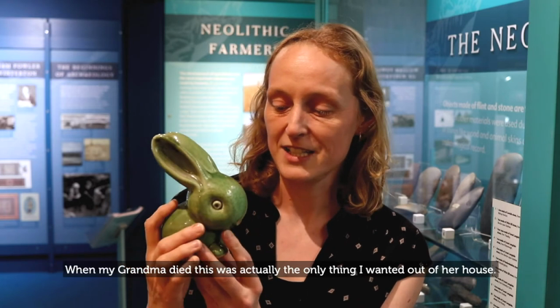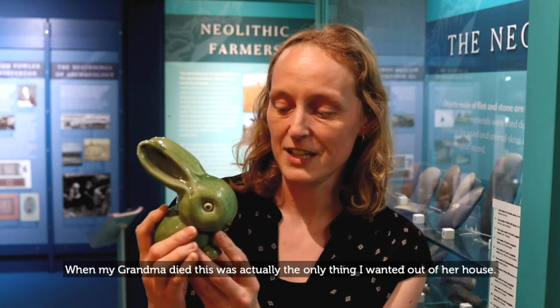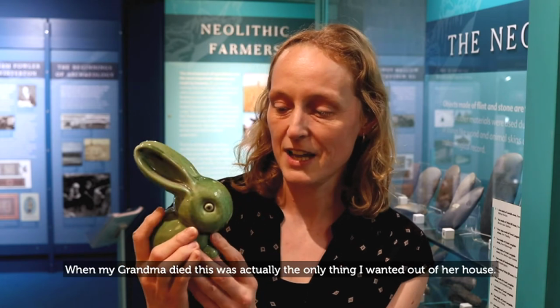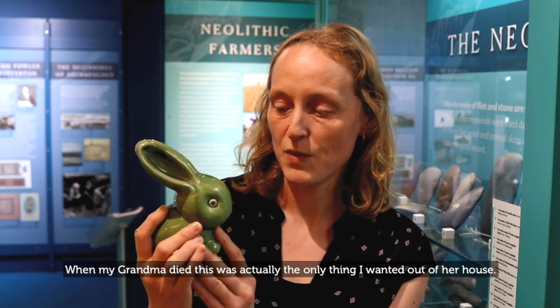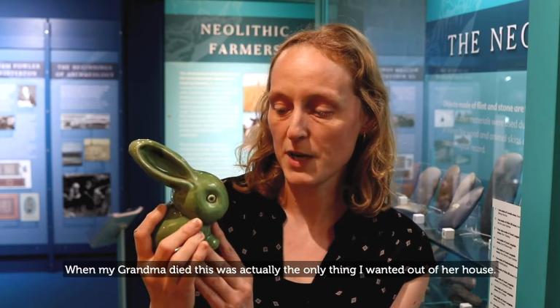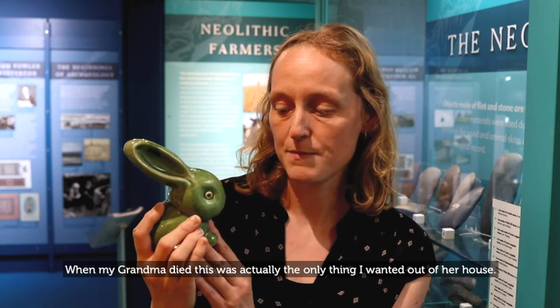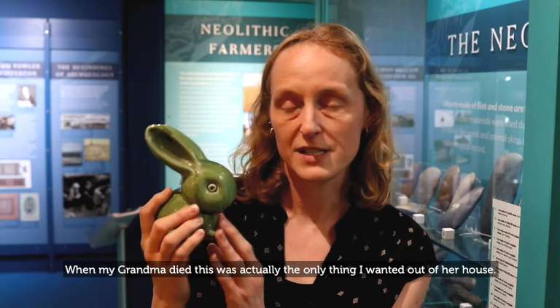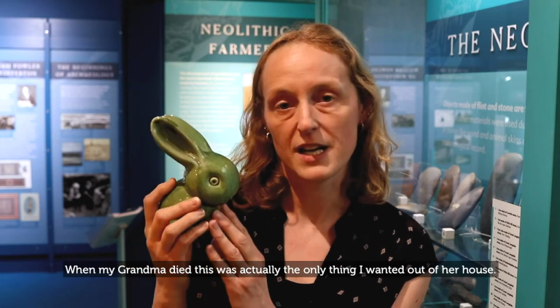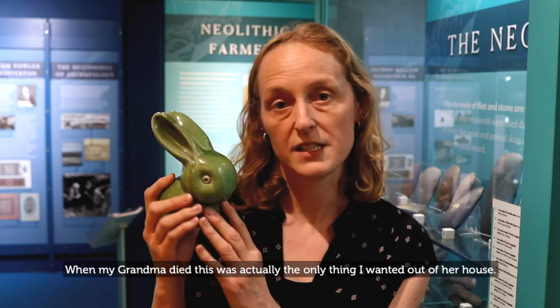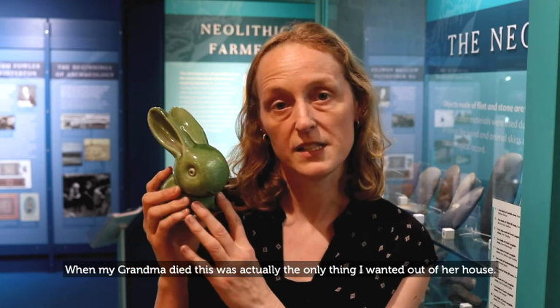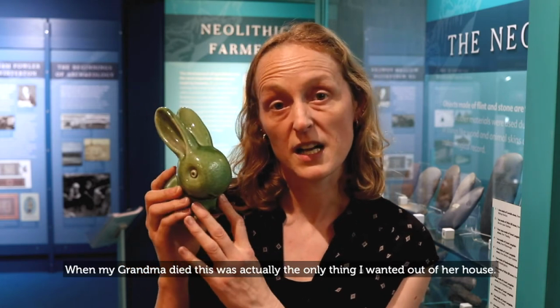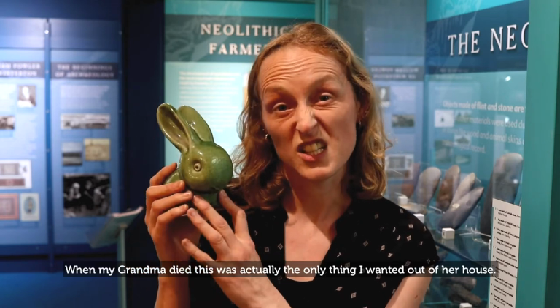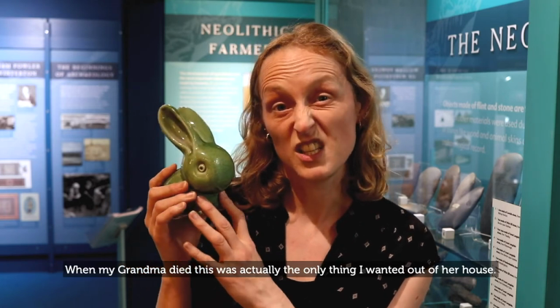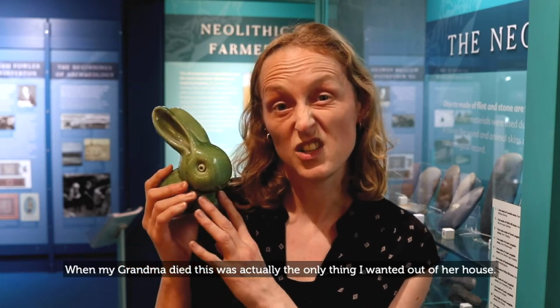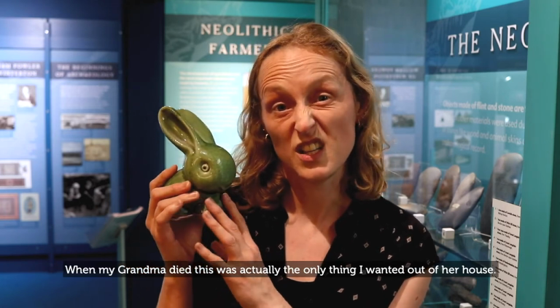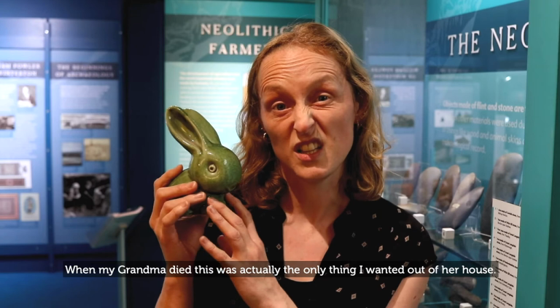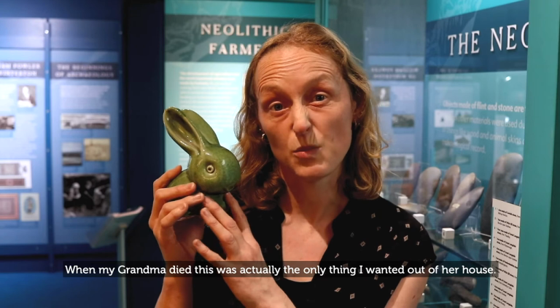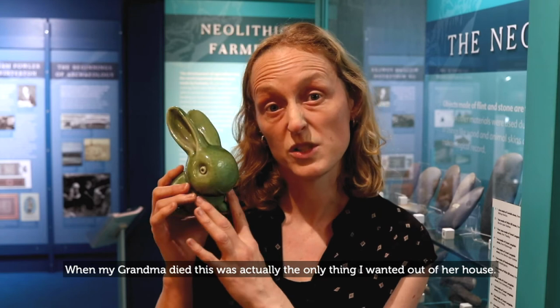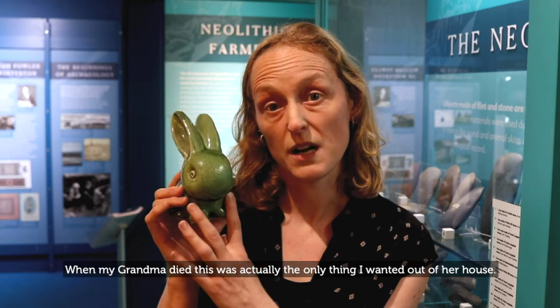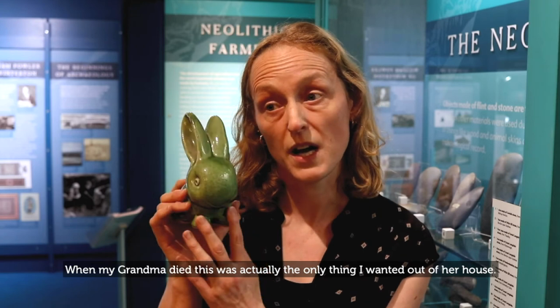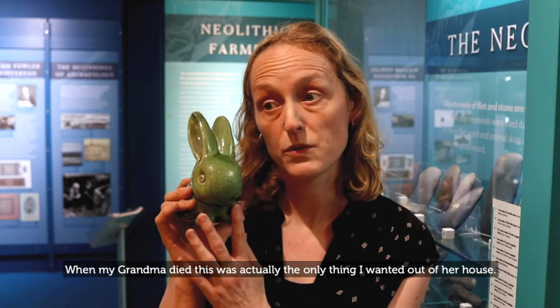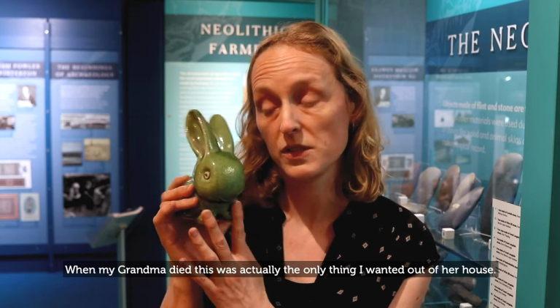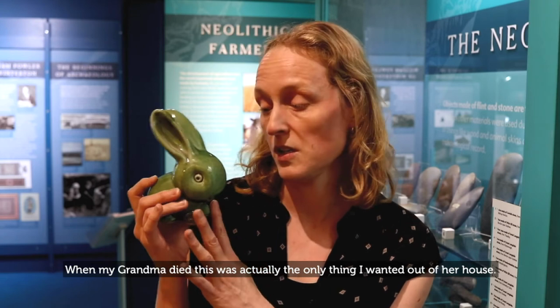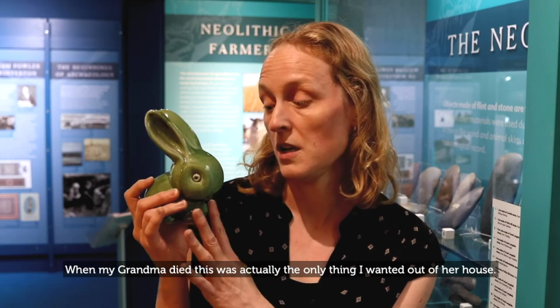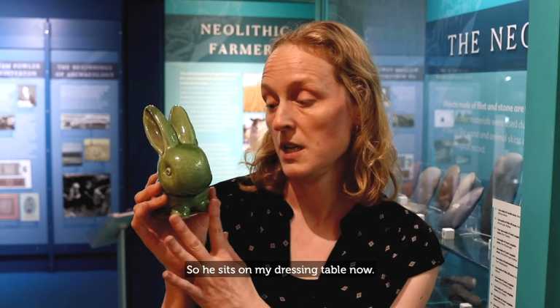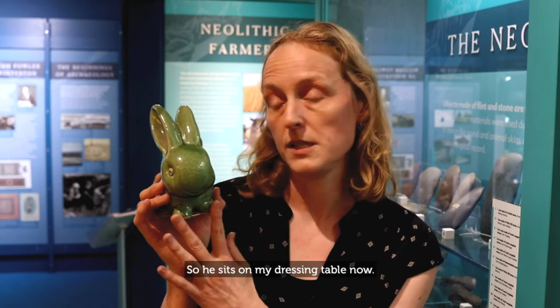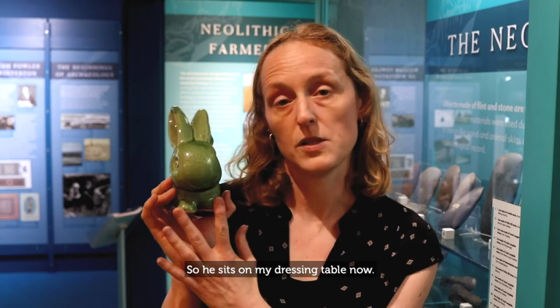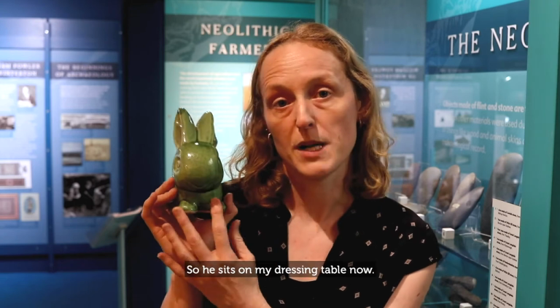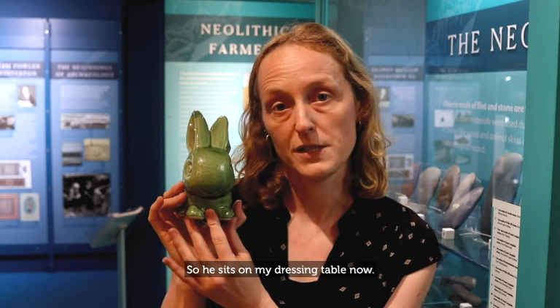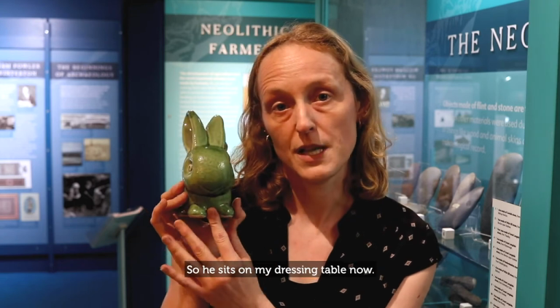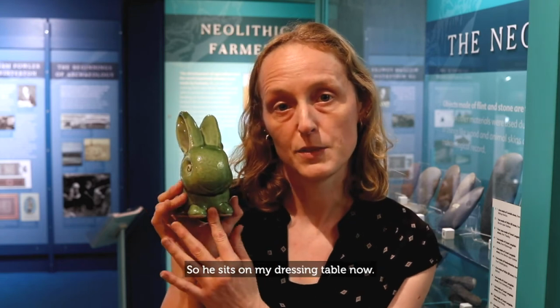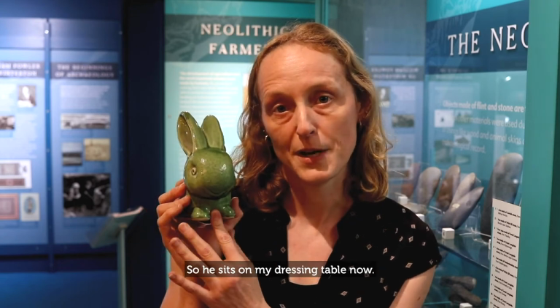When my grandma died, this is actually the only thing that I wanted out of the house, and so he sits on my dressing table now.